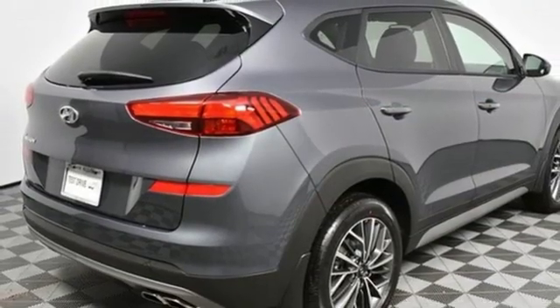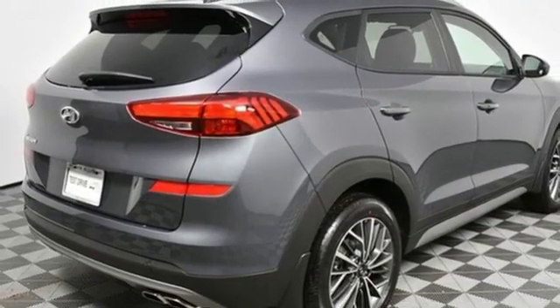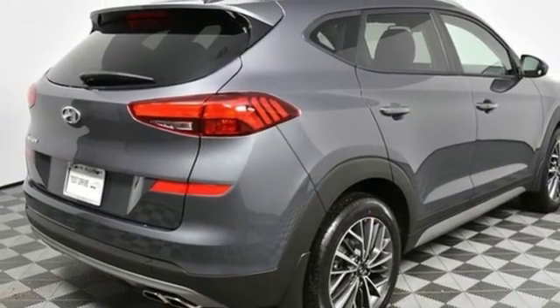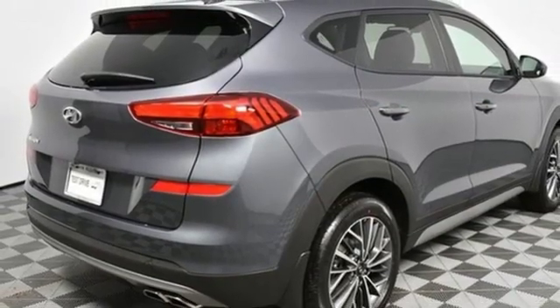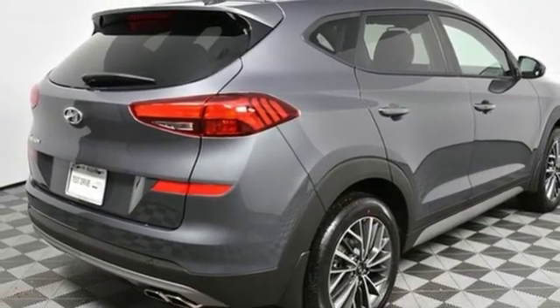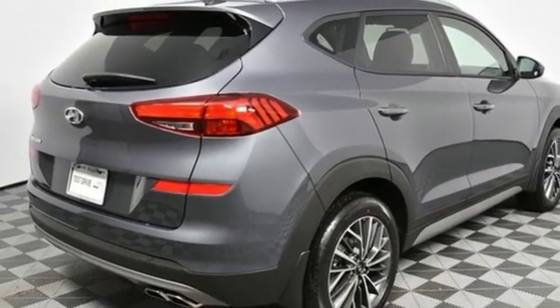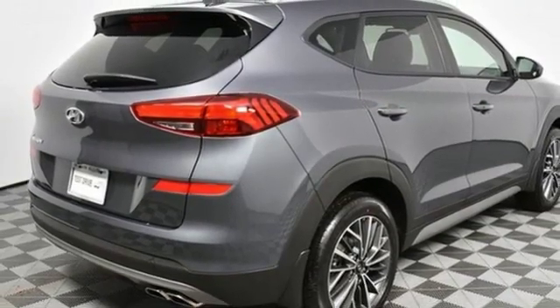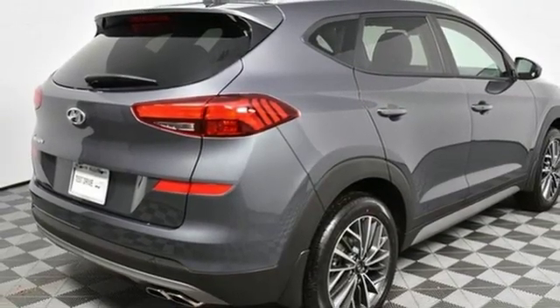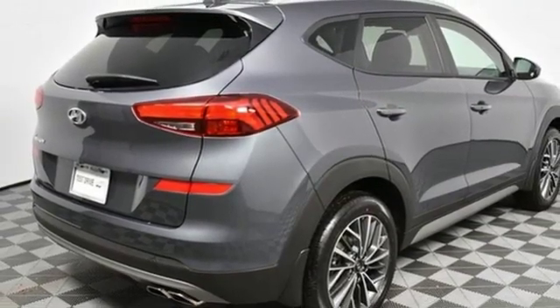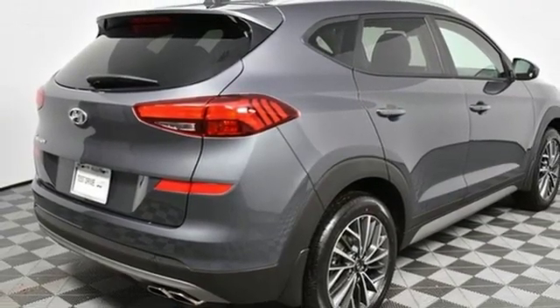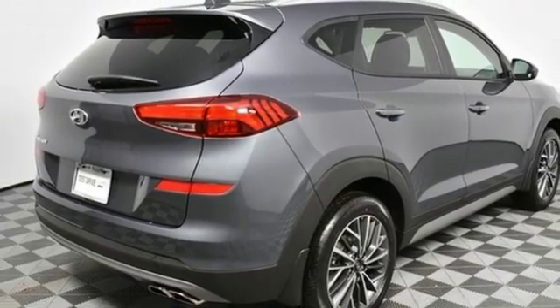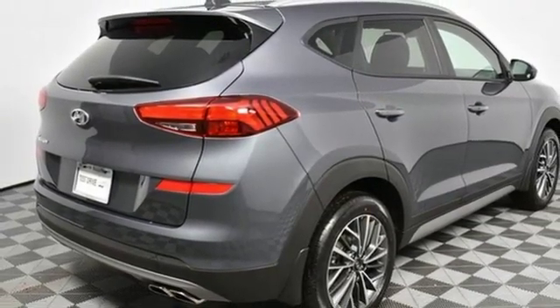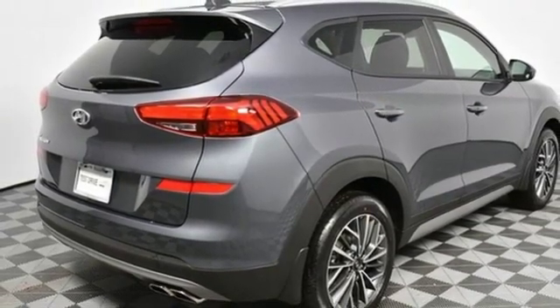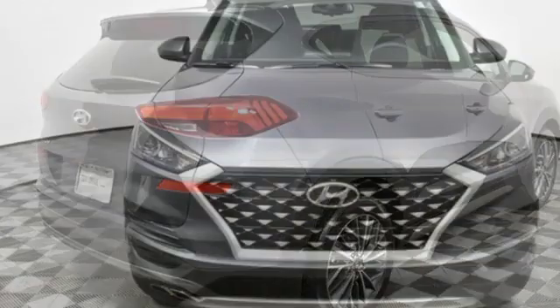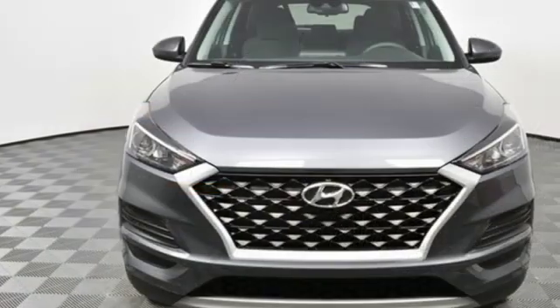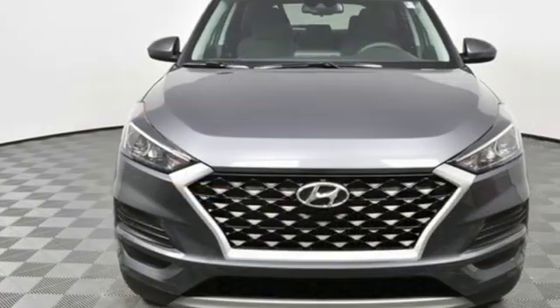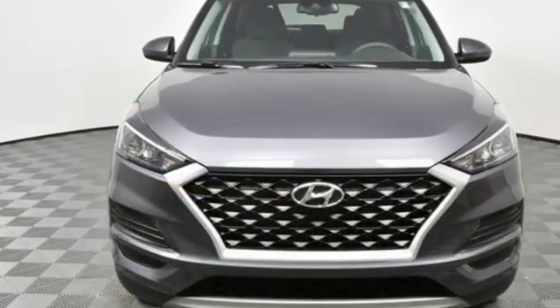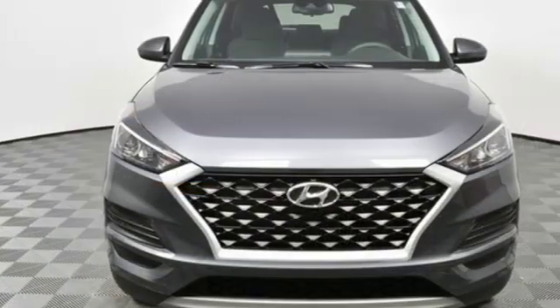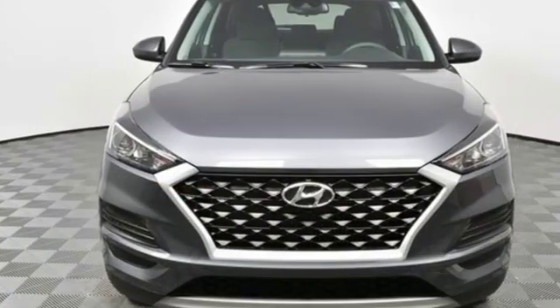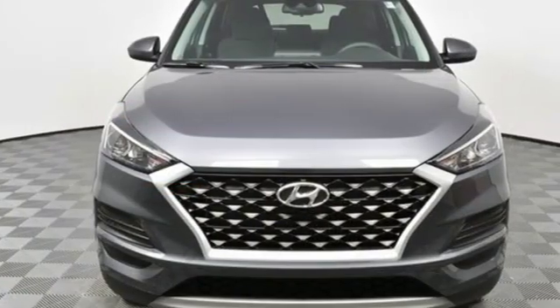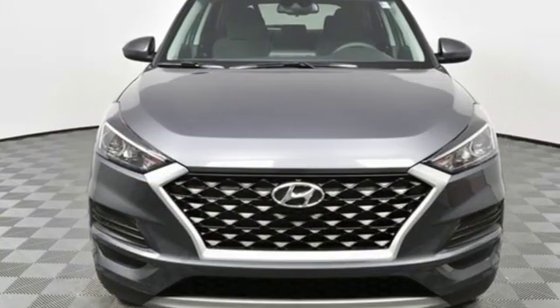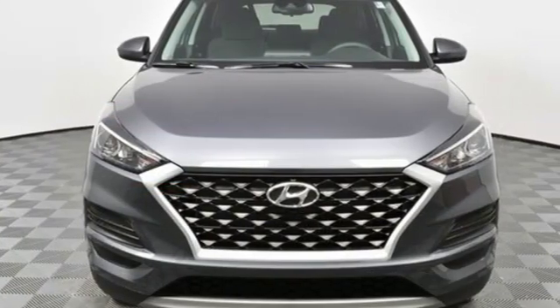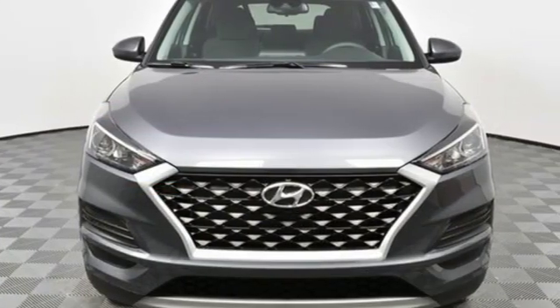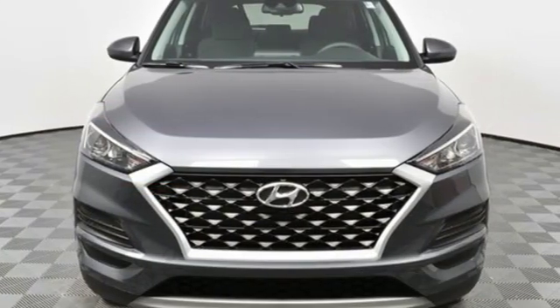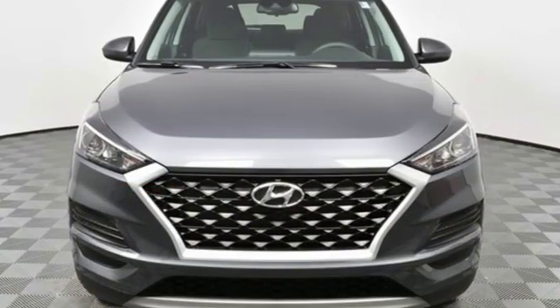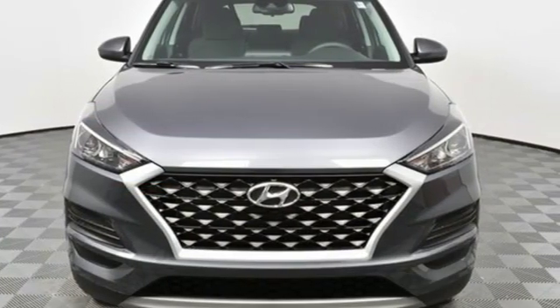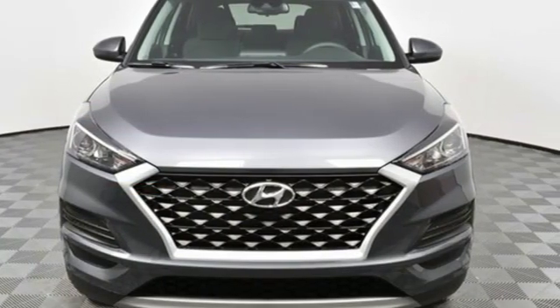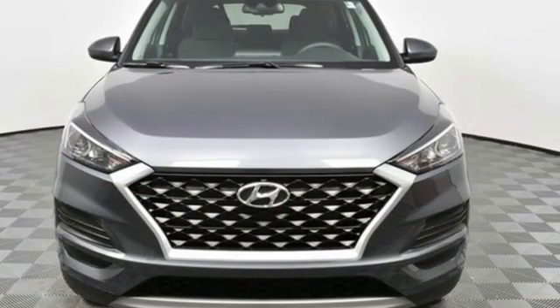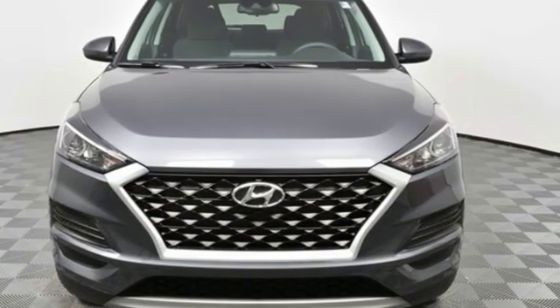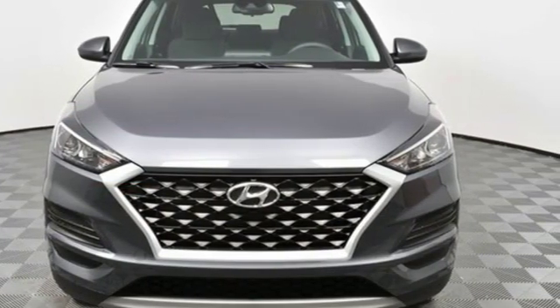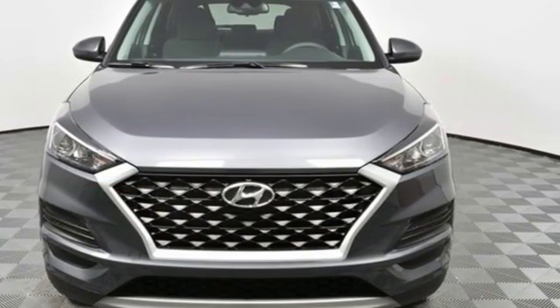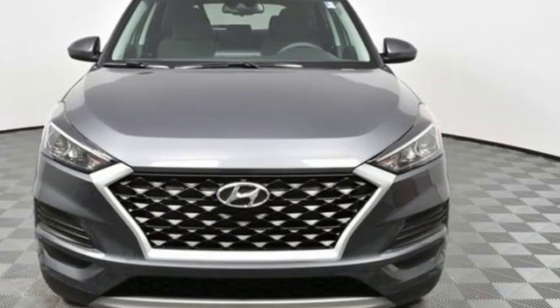Challenging convention to find a better way. It's the Hyundai way. Driving is believing. Test drive it today.